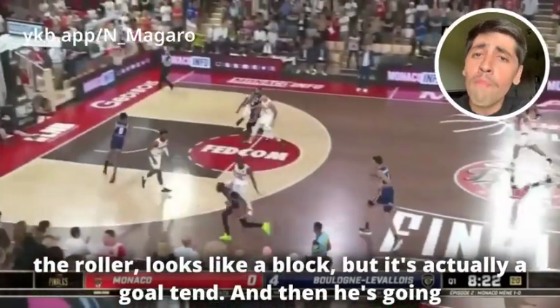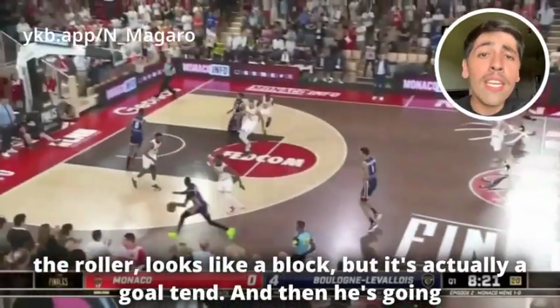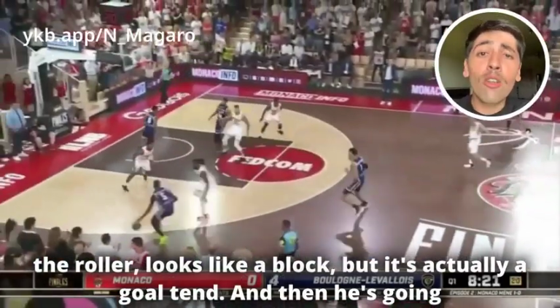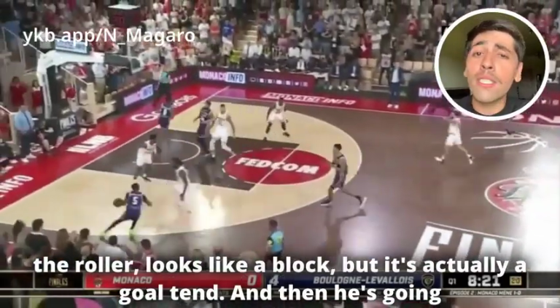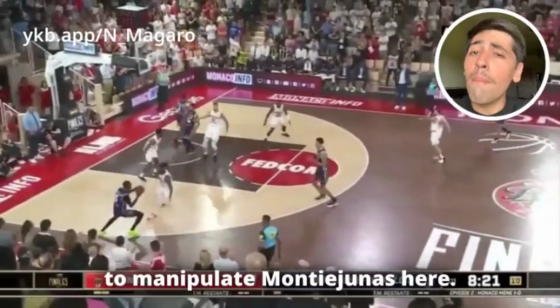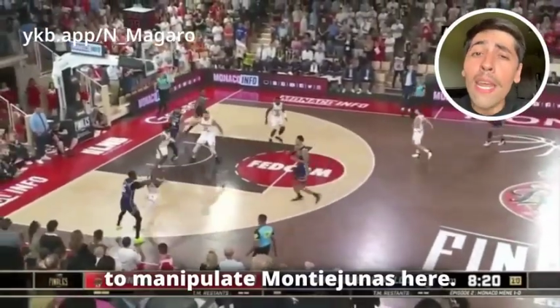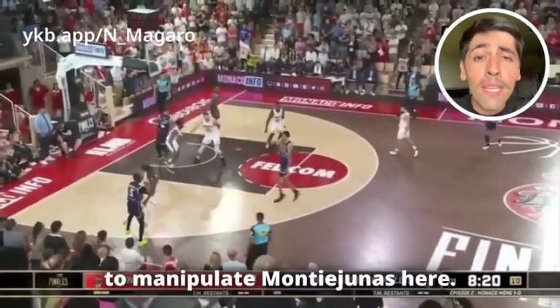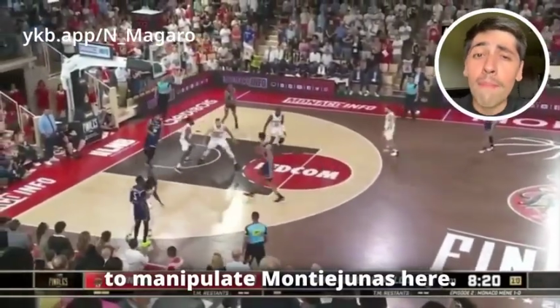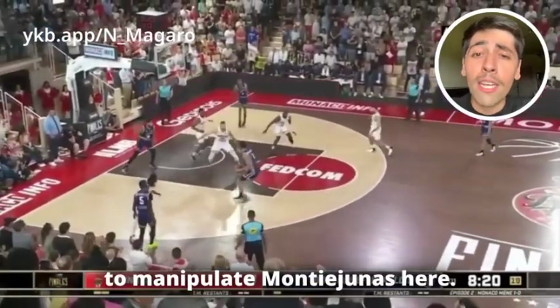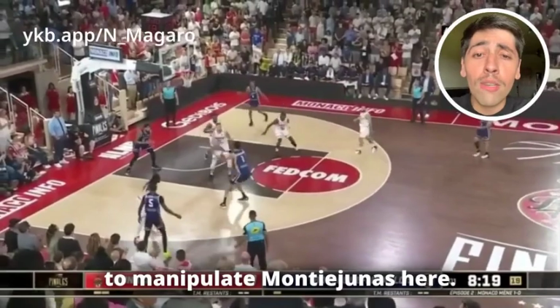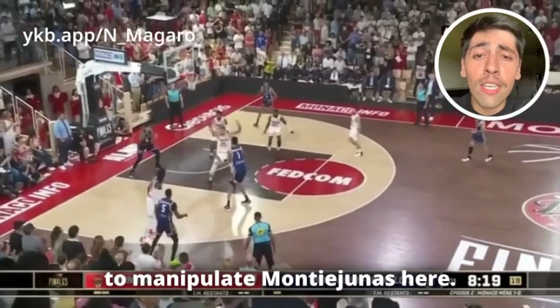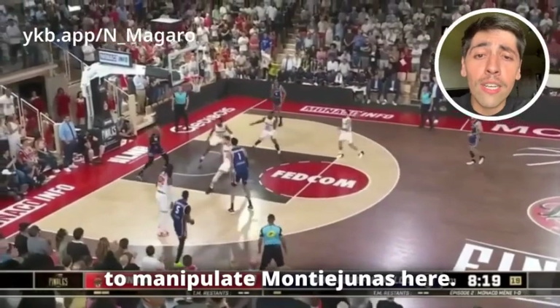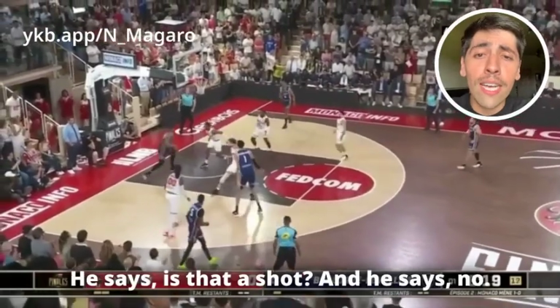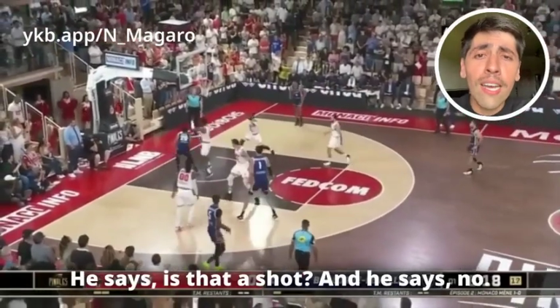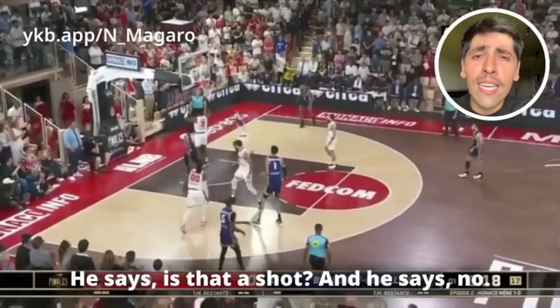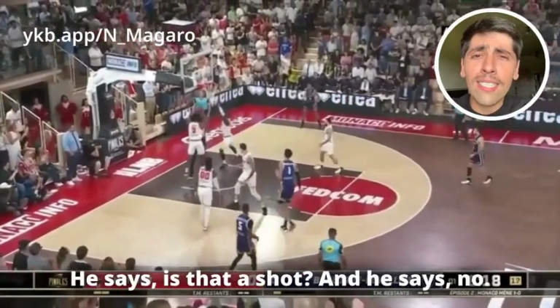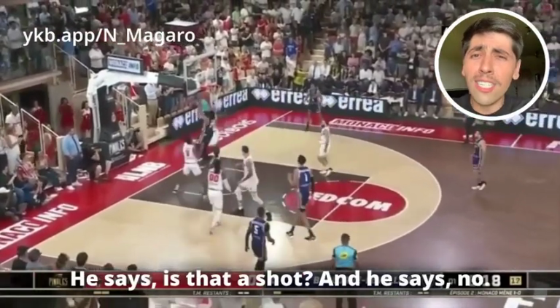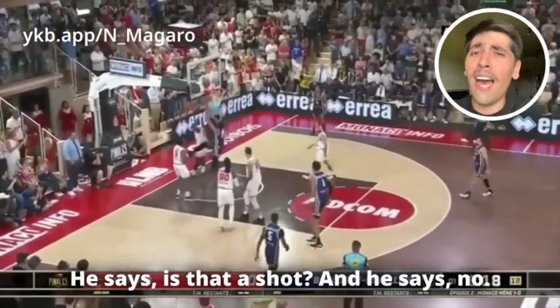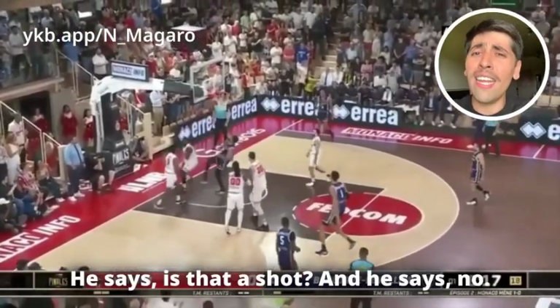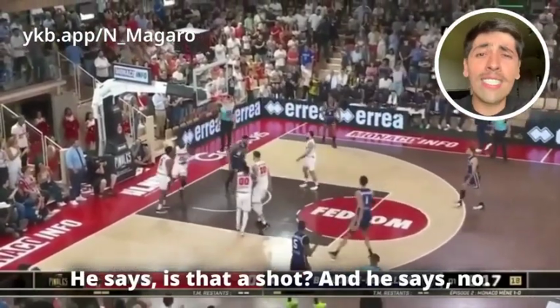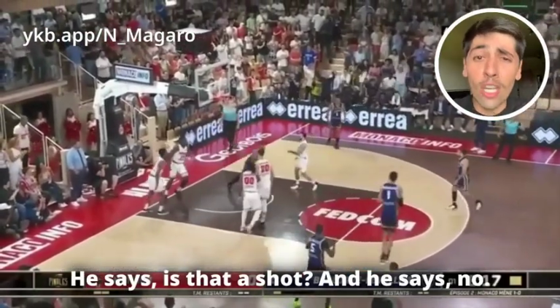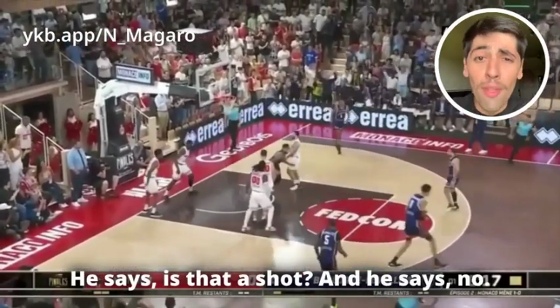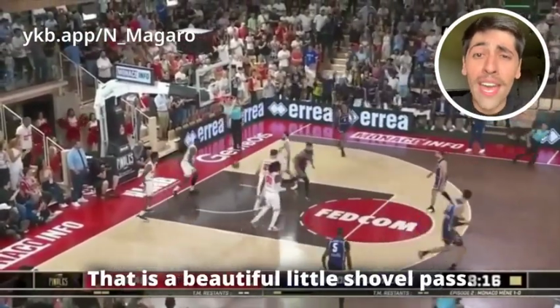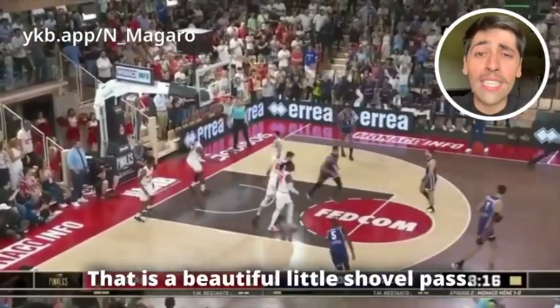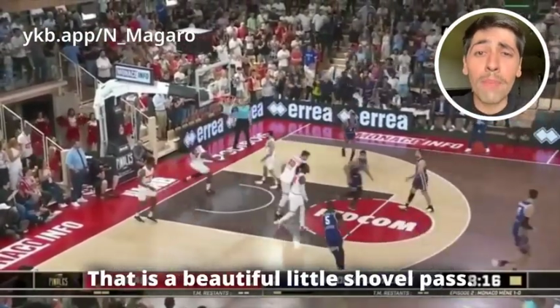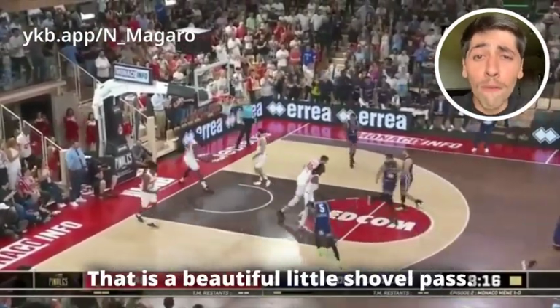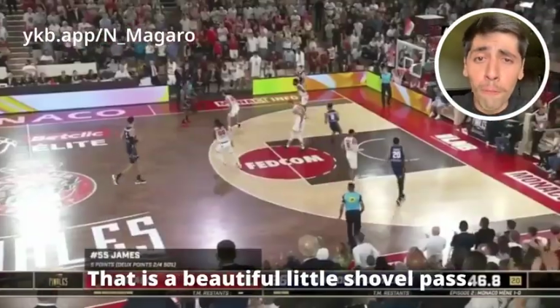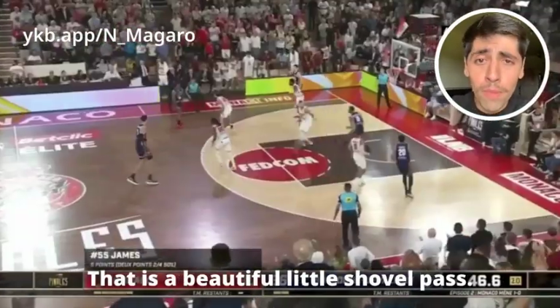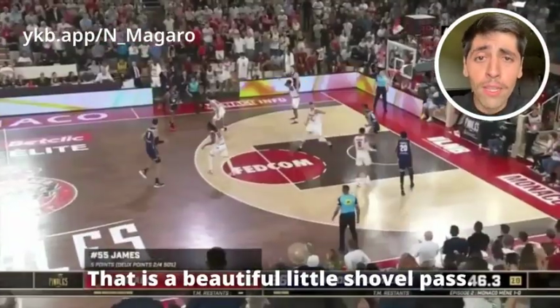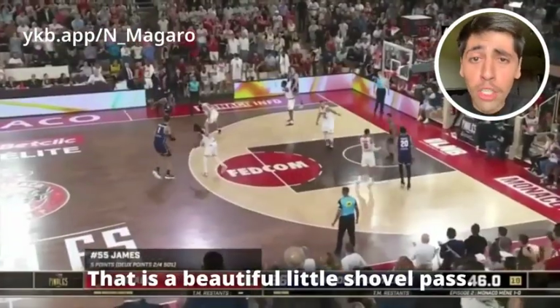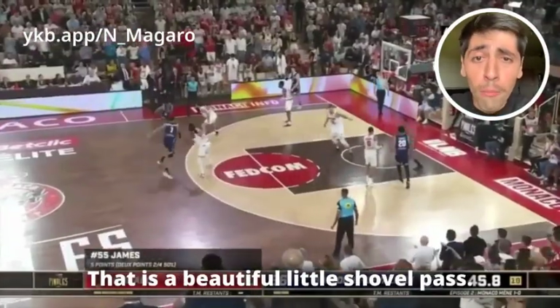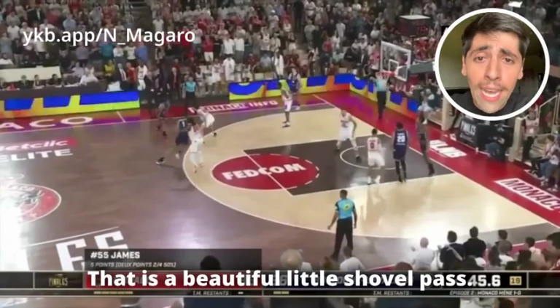And then he's going to manipulate Mana Yunus here — he says, 'is that a shot?' And he says no, that is a beautiful little shovel pass.